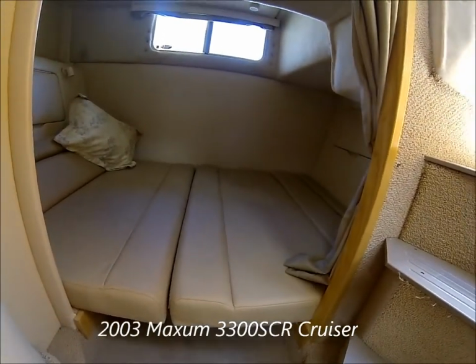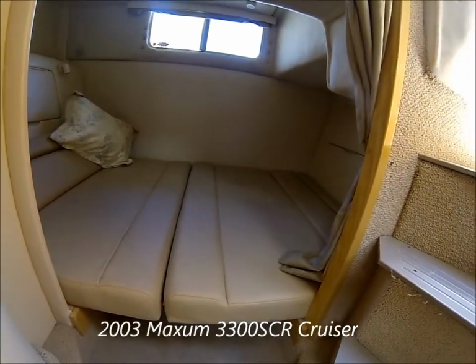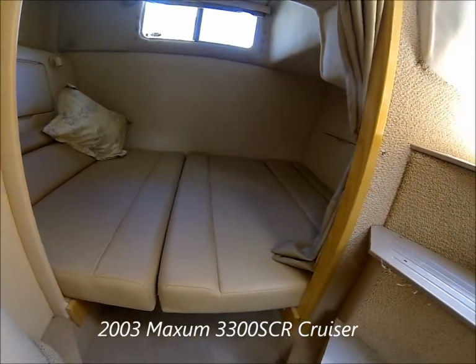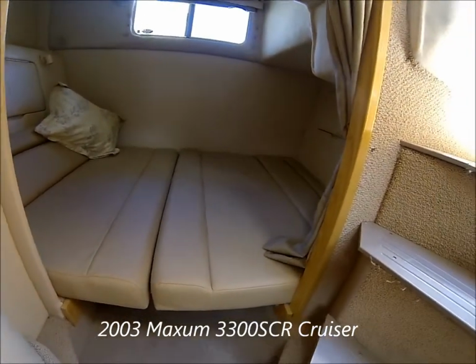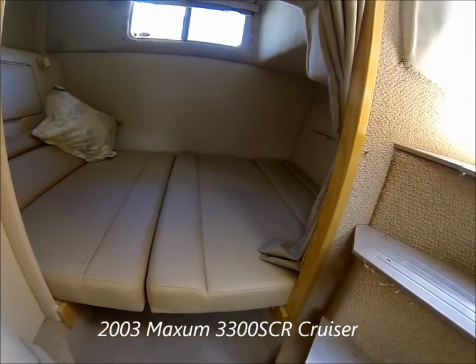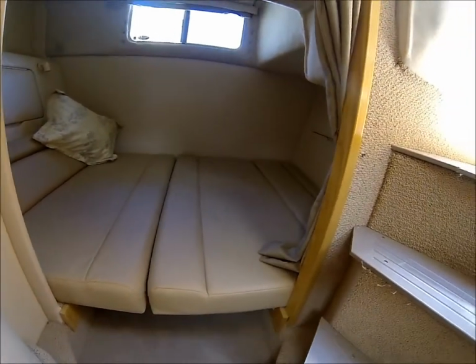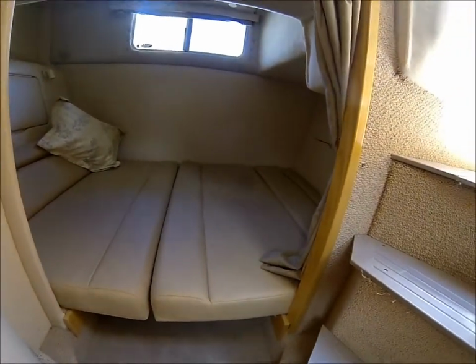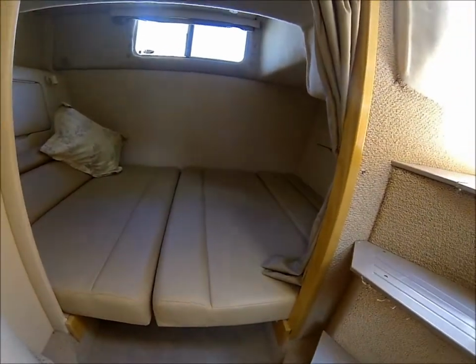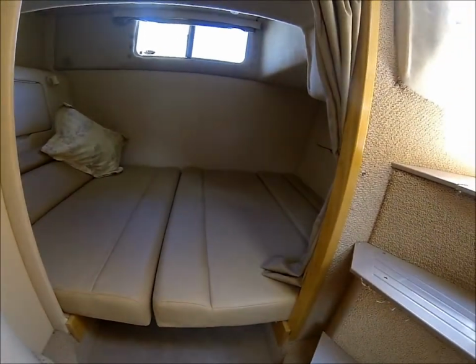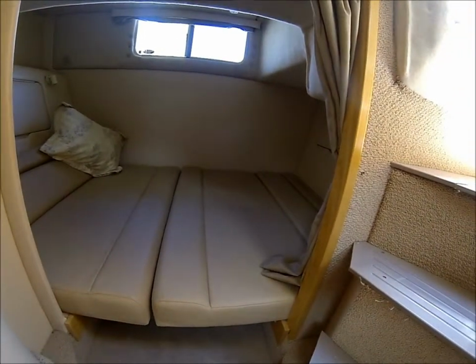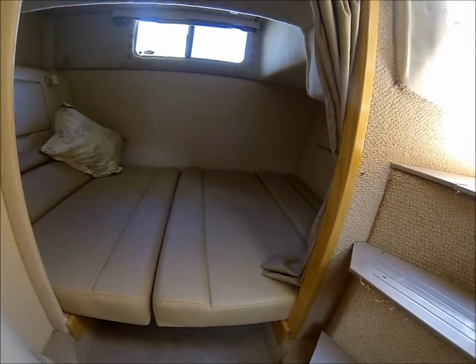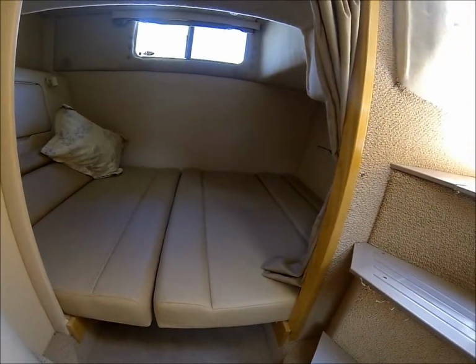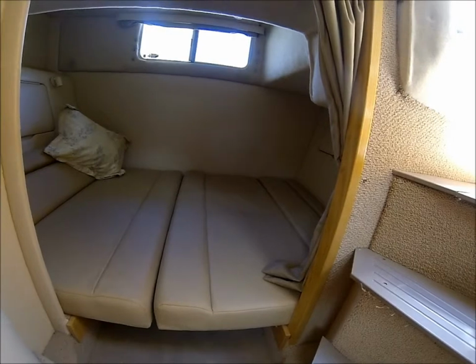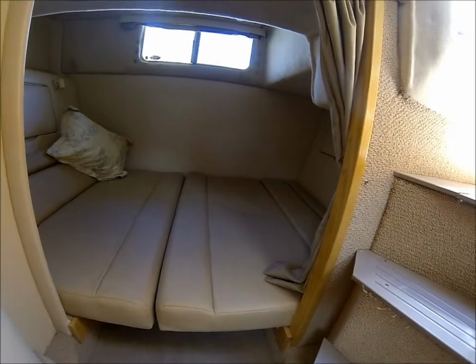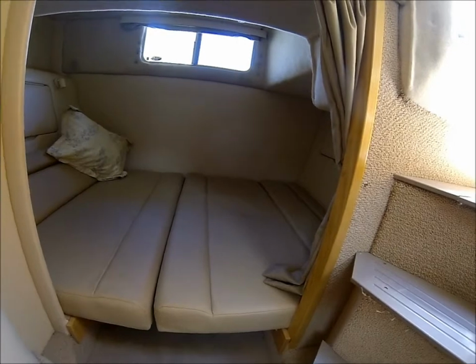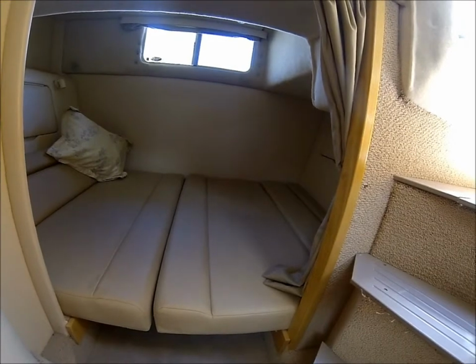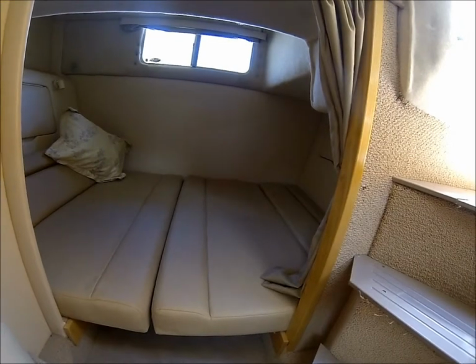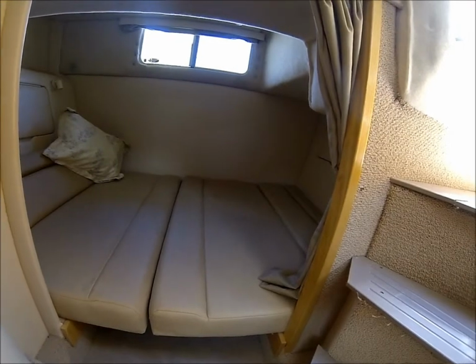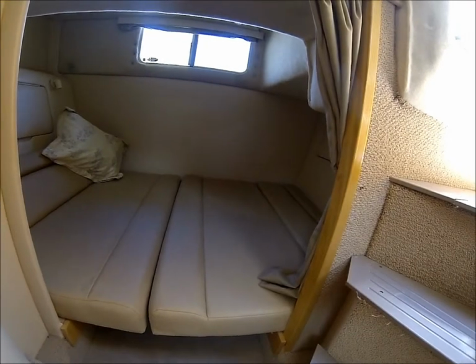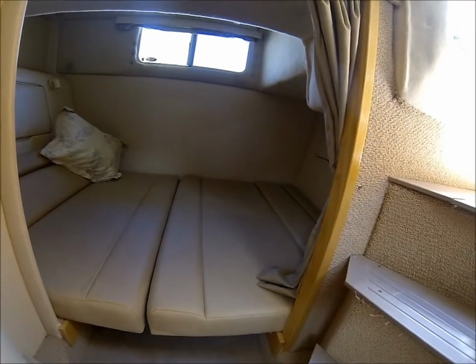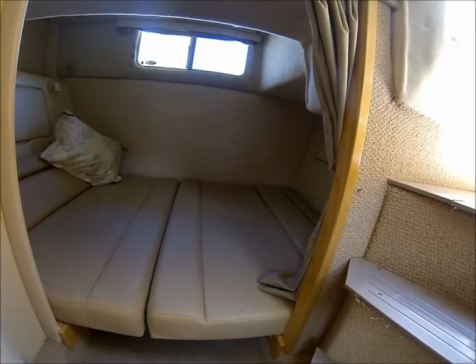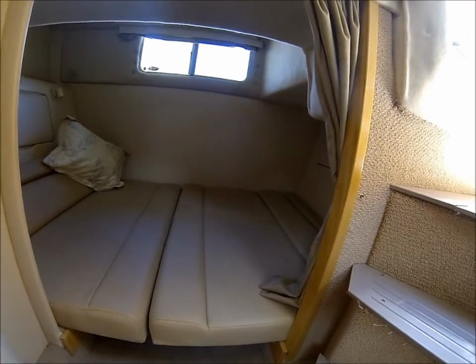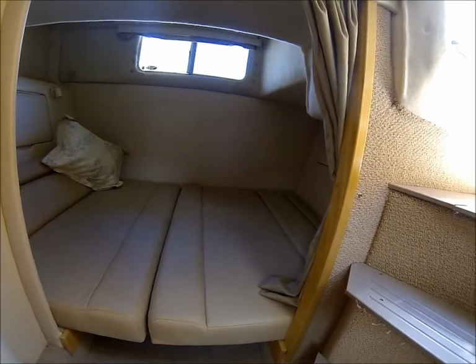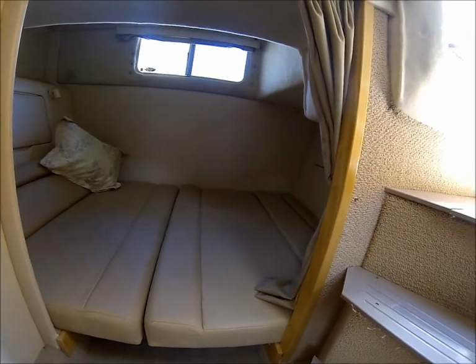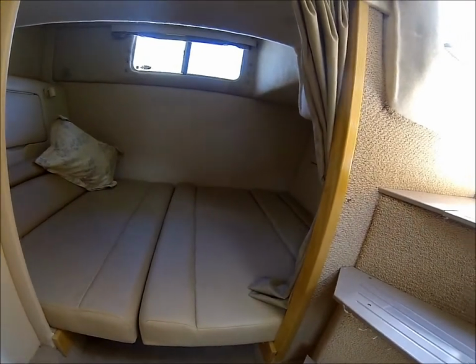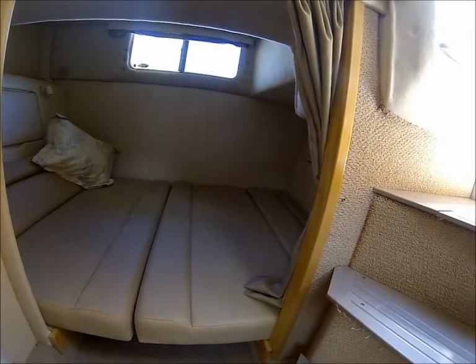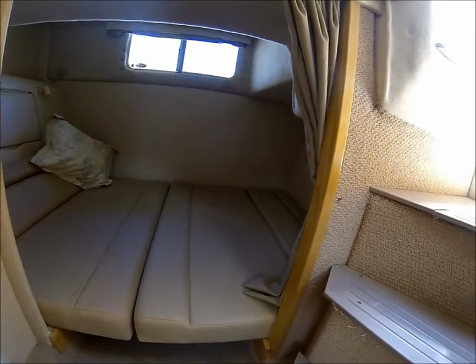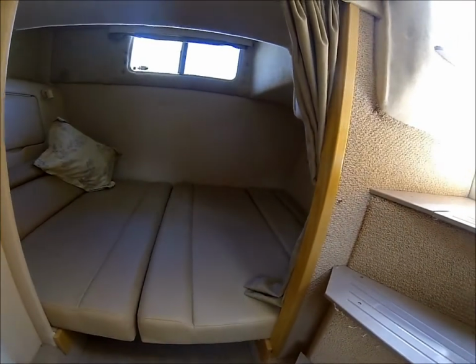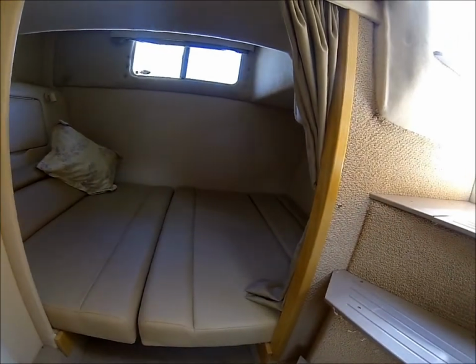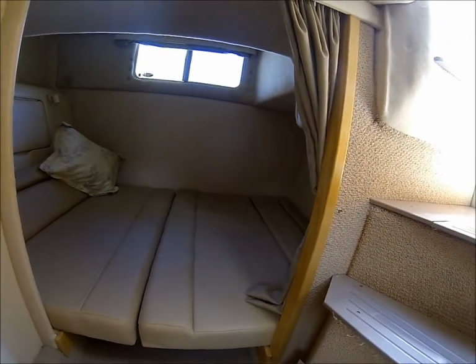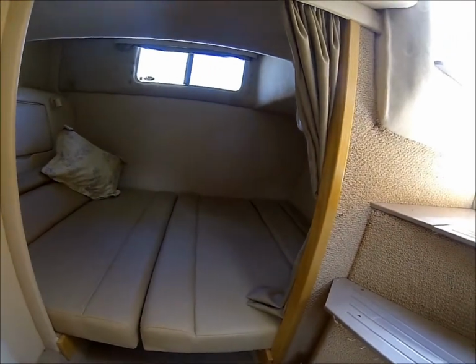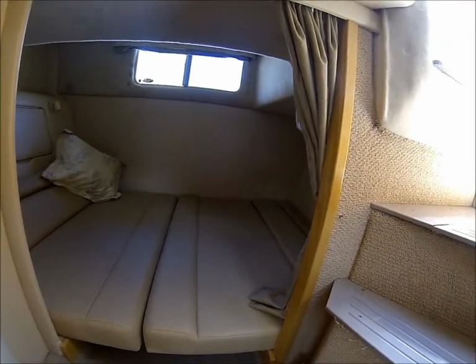This concludes the Maxim 33 SCR interior video.